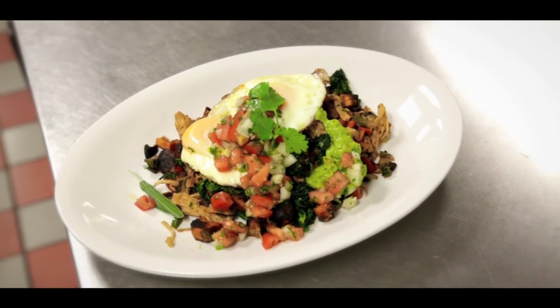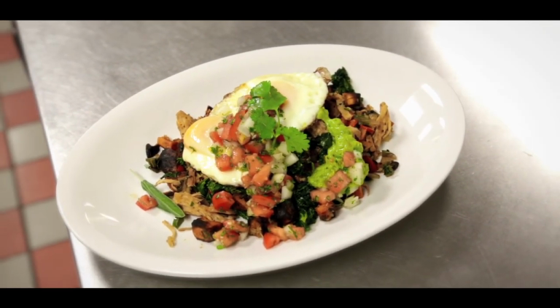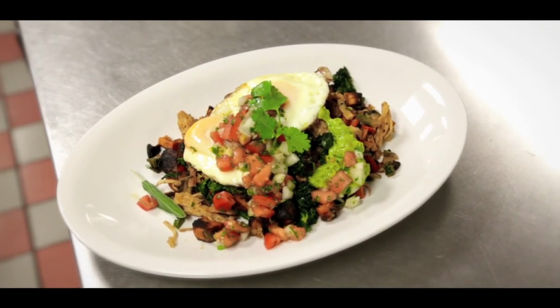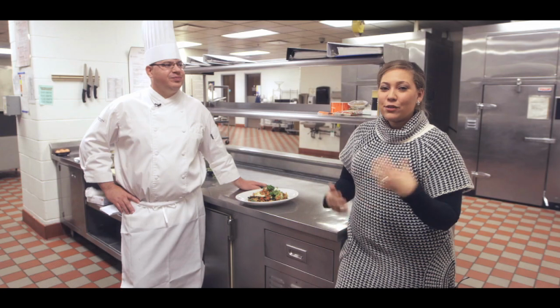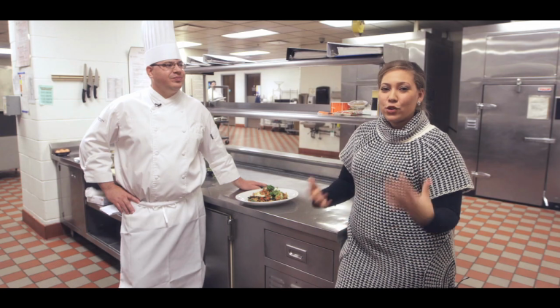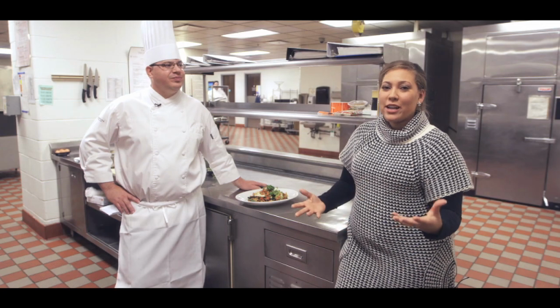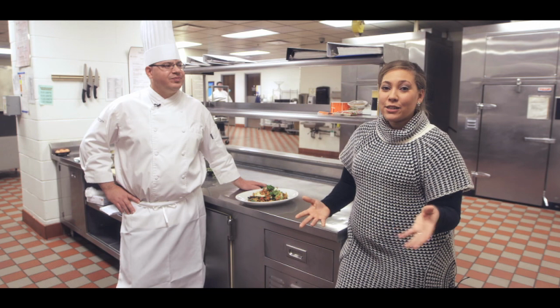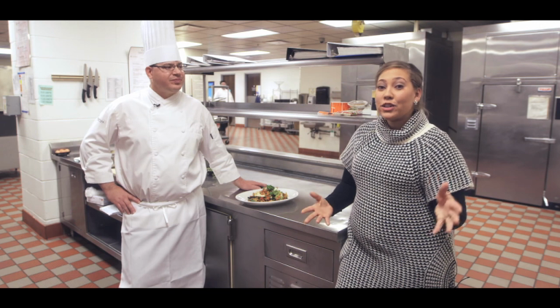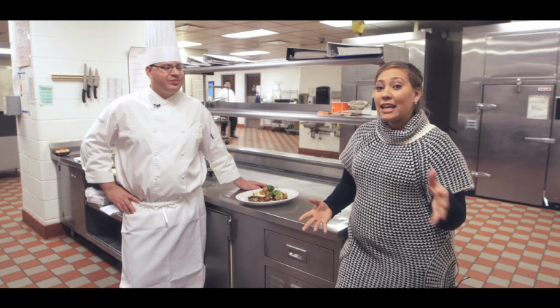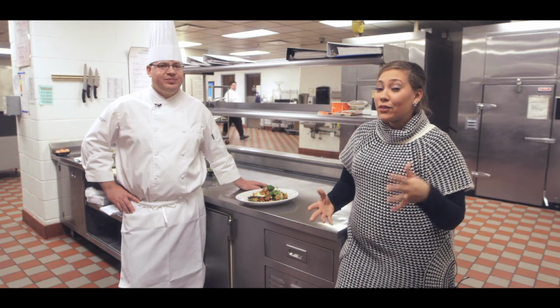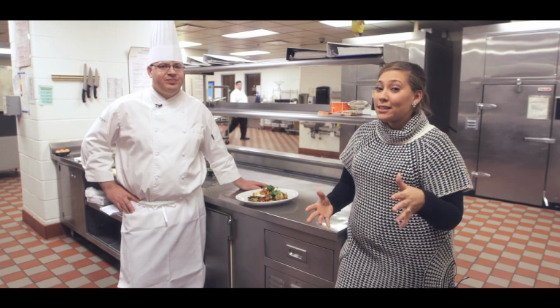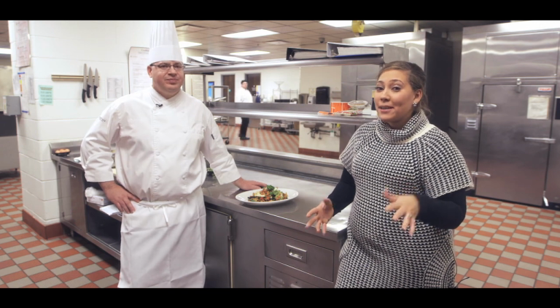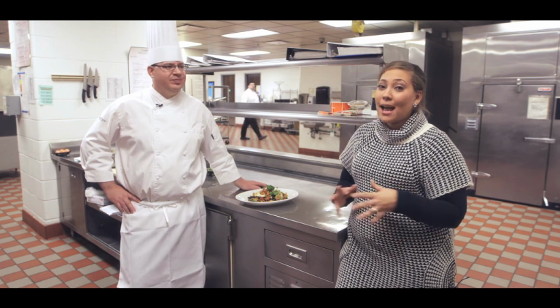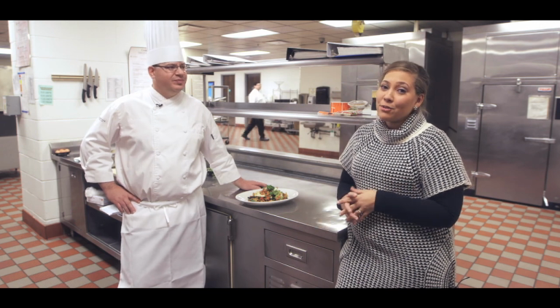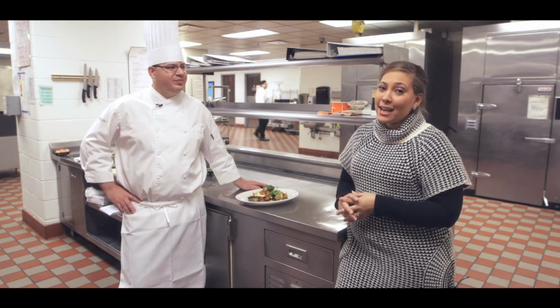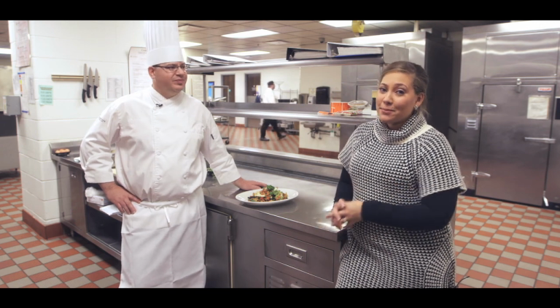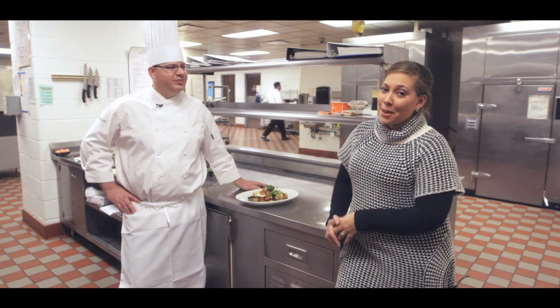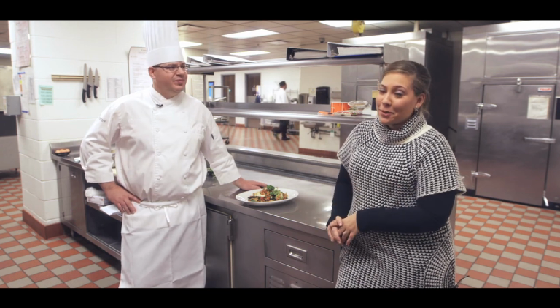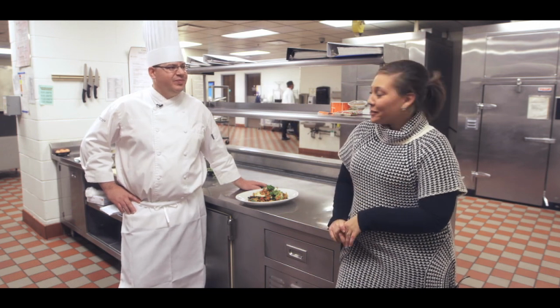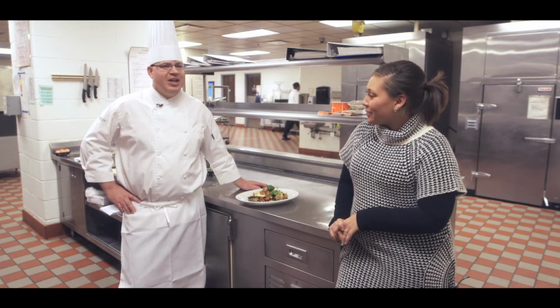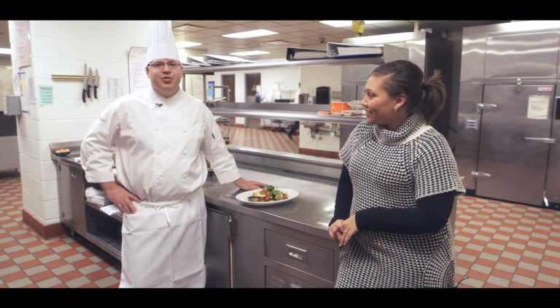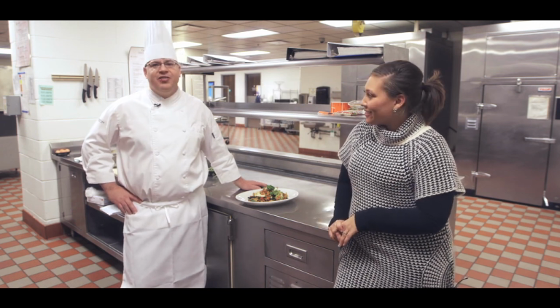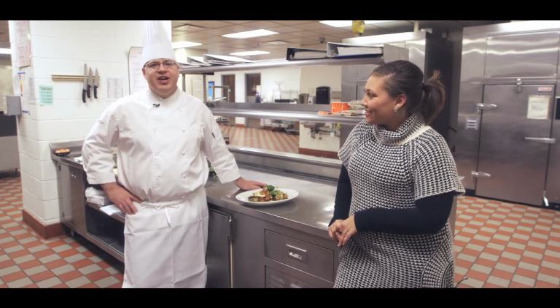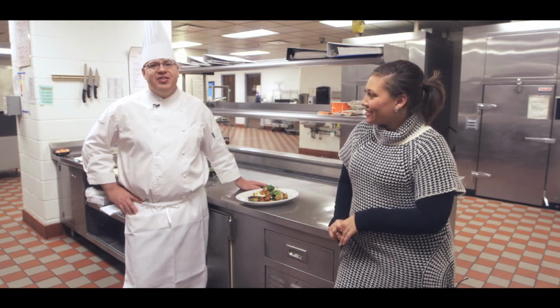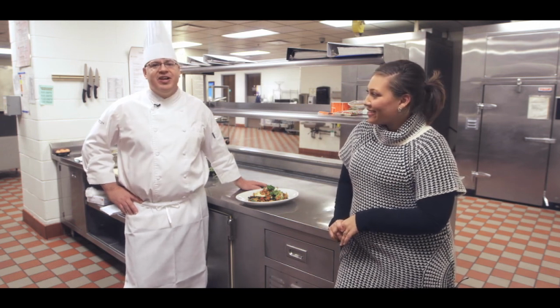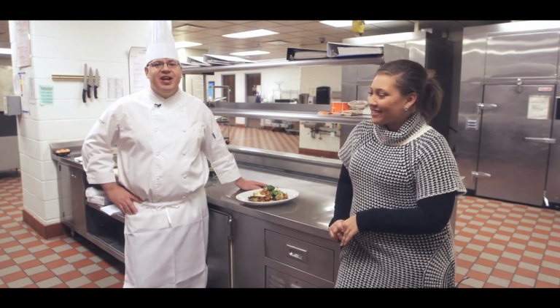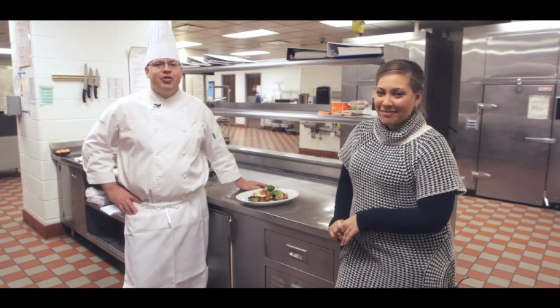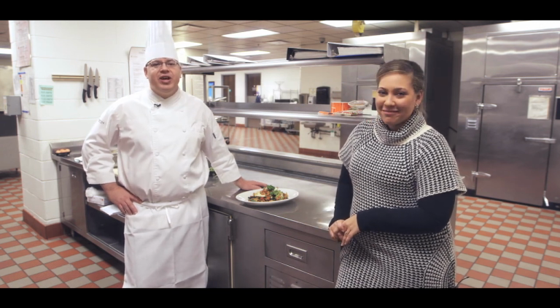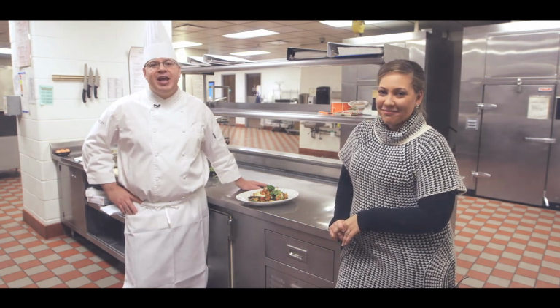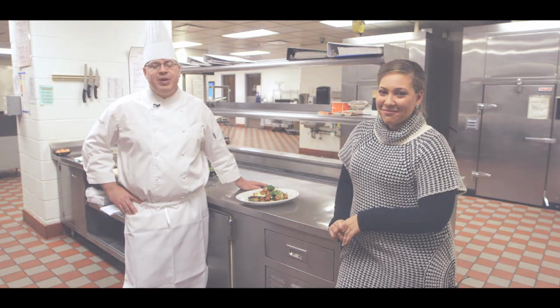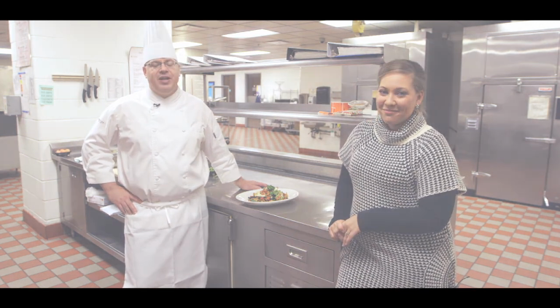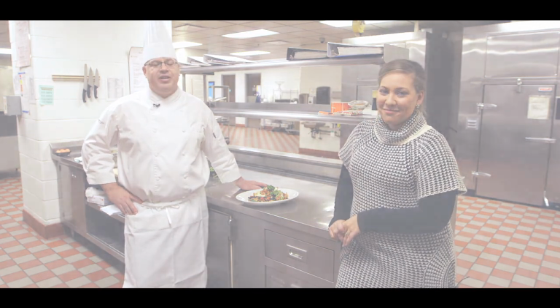Thanks for joining us for today's recipe. I'm Jasmine Ember. I'm Chef Anthony, and have a great happy holidays.